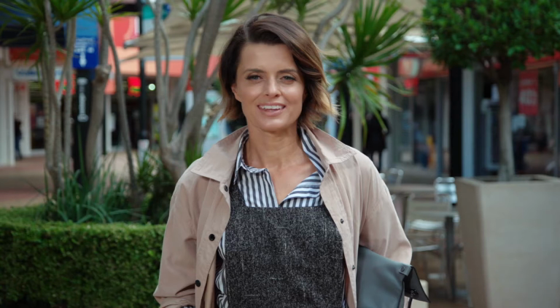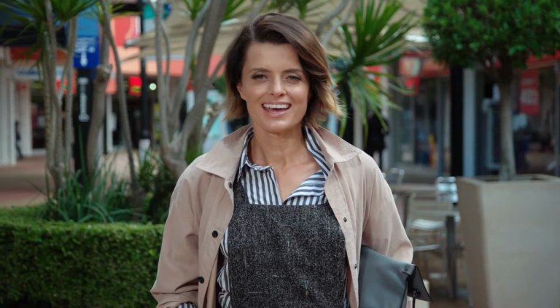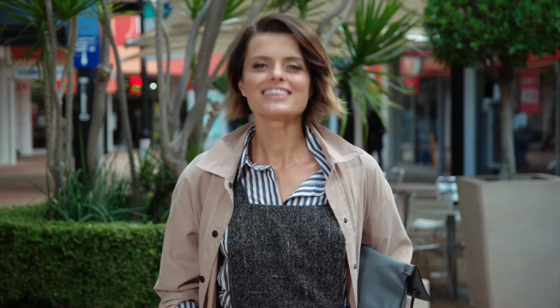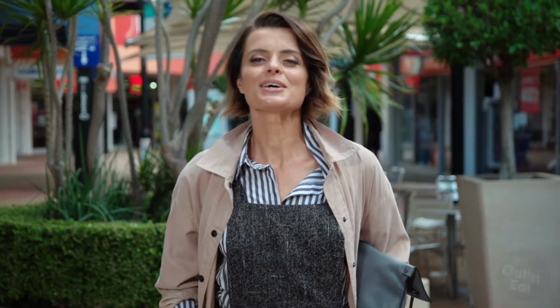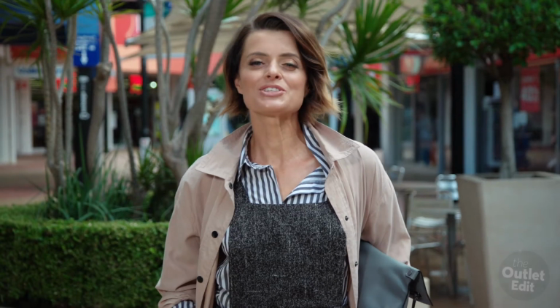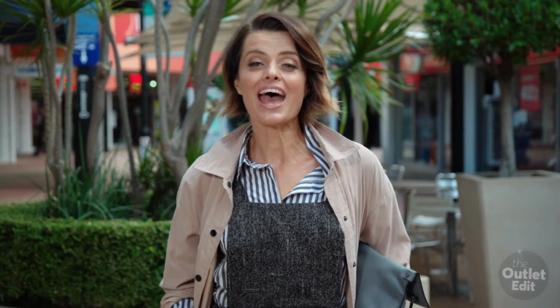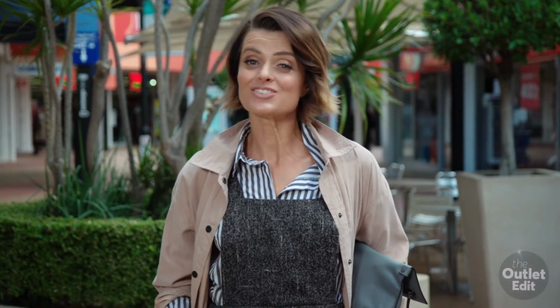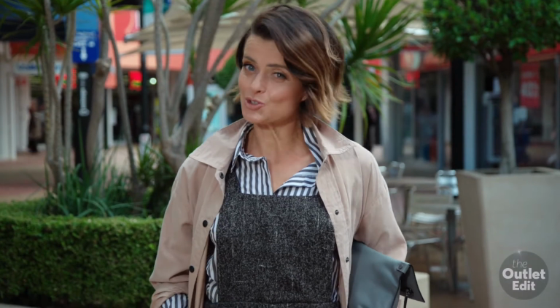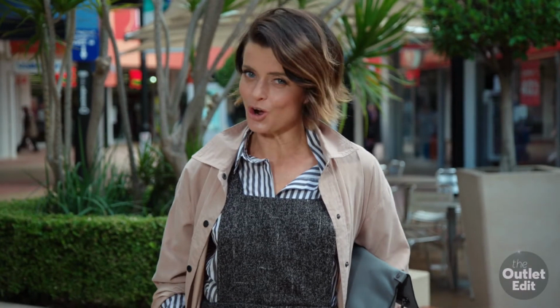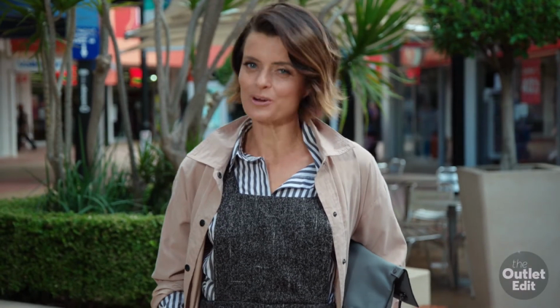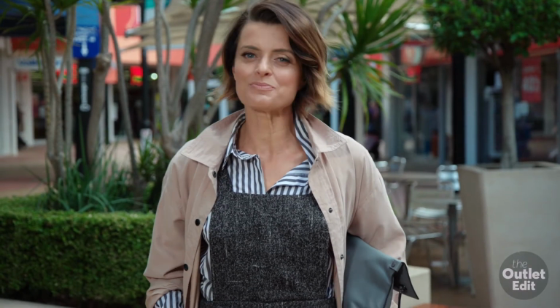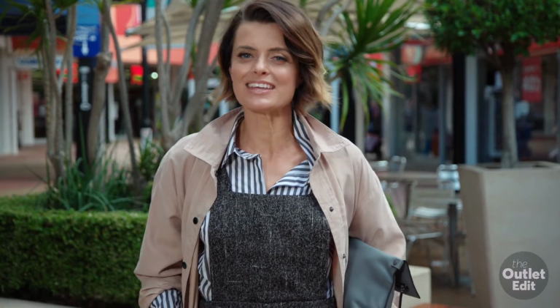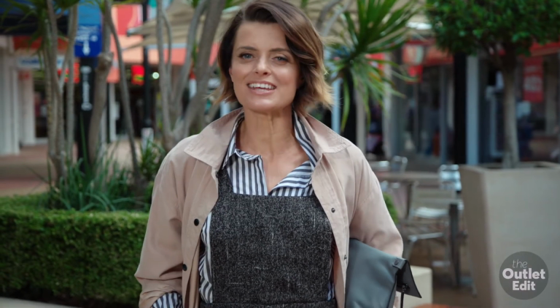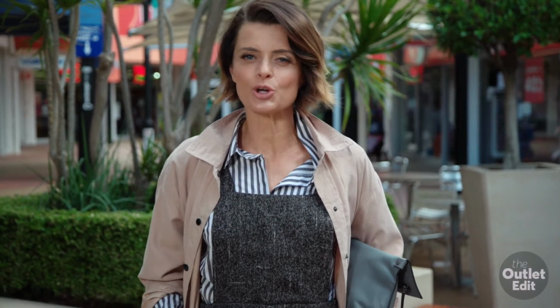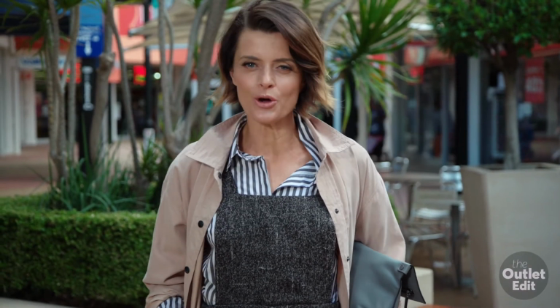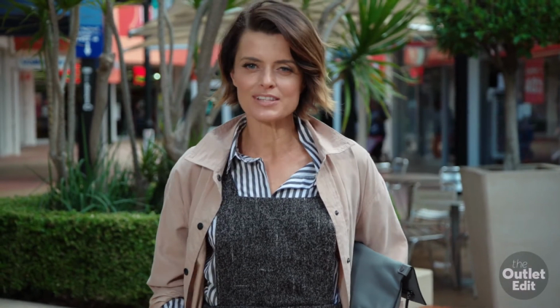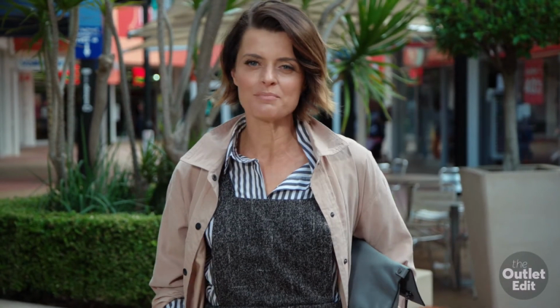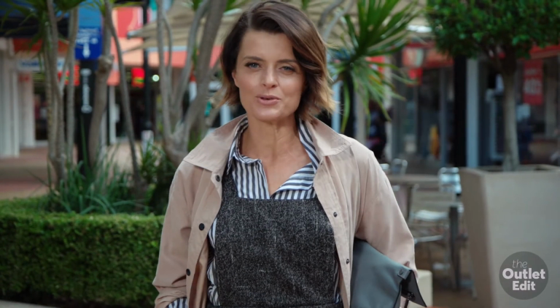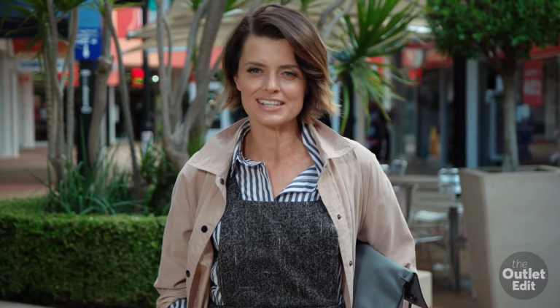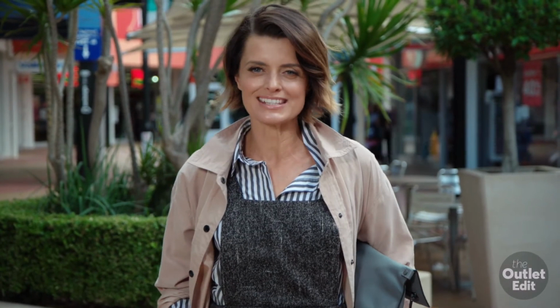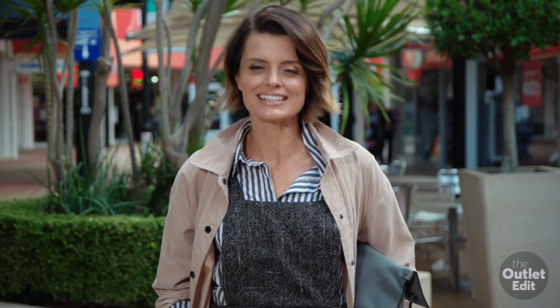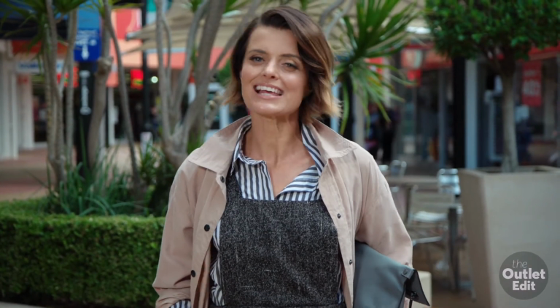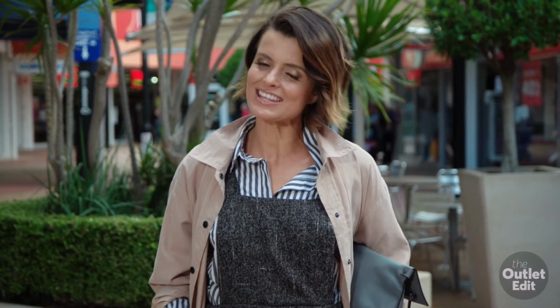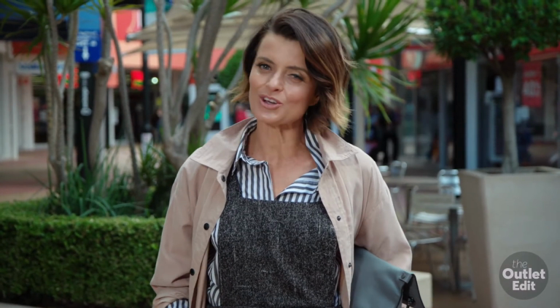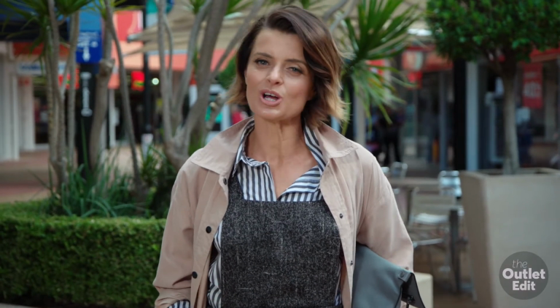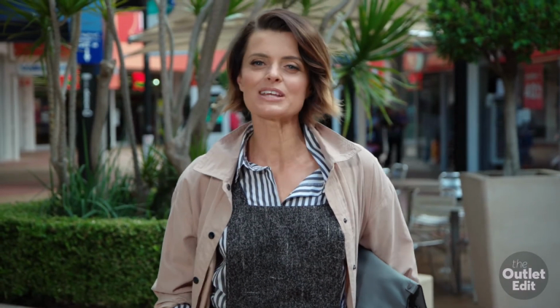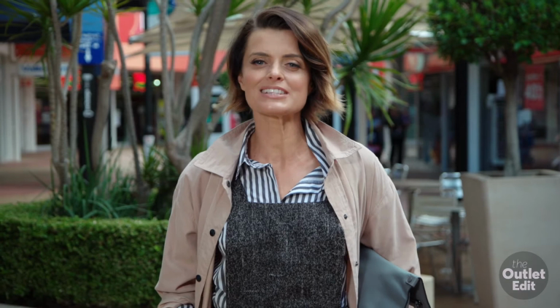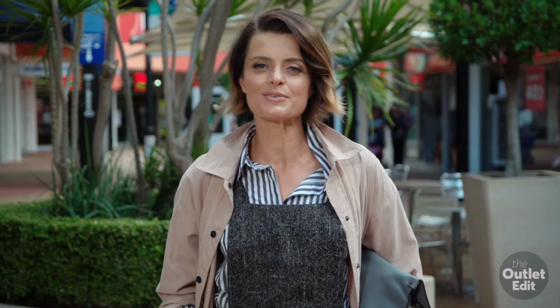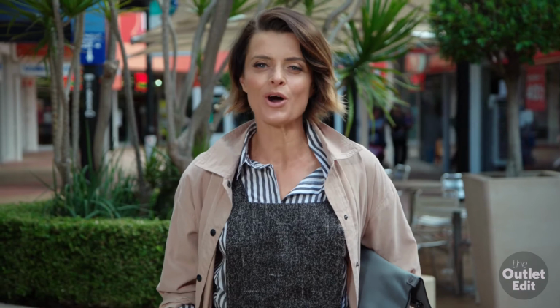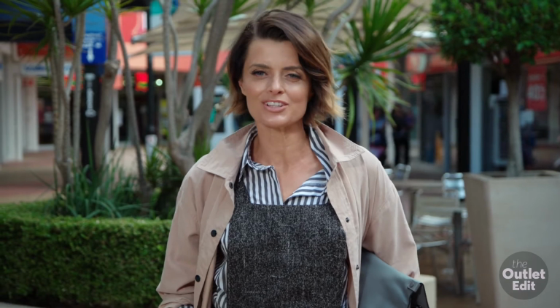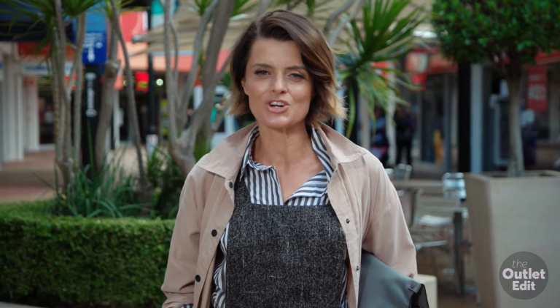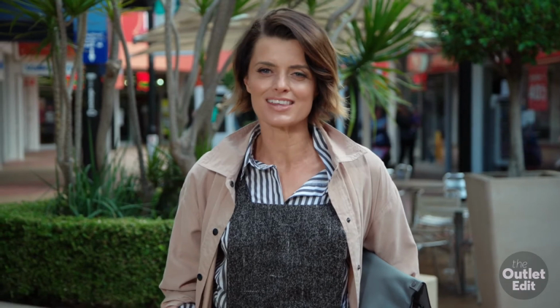The temperature has dropped, which means it's coats and boots season. Let's go shopping for some of the hottest trends.